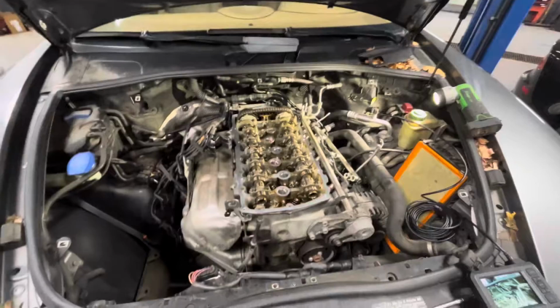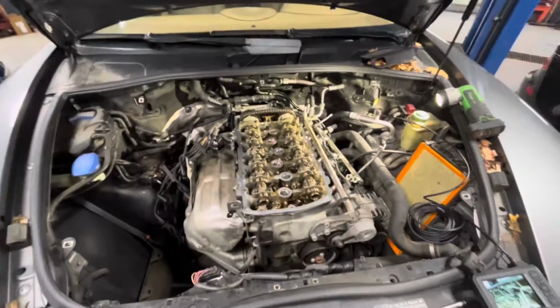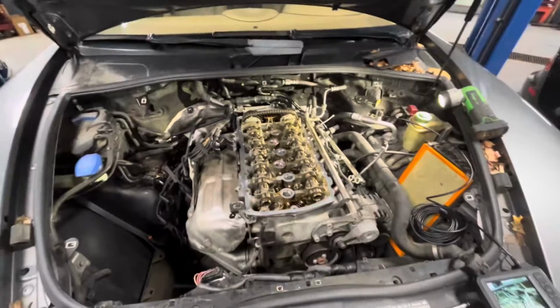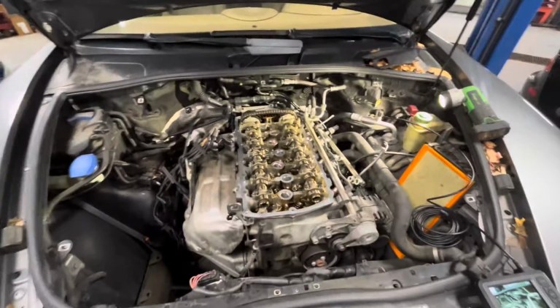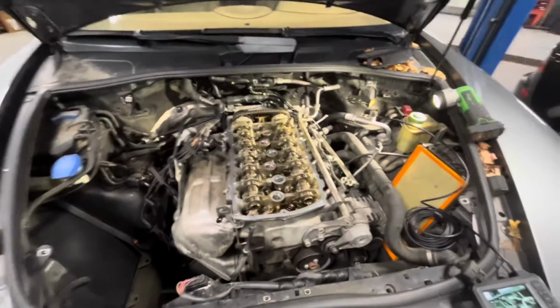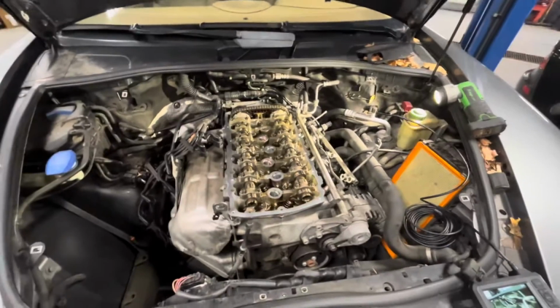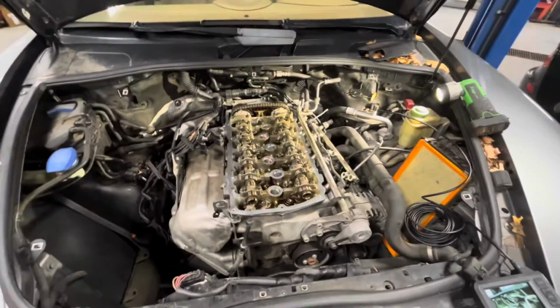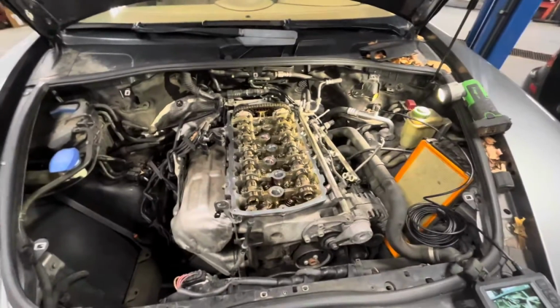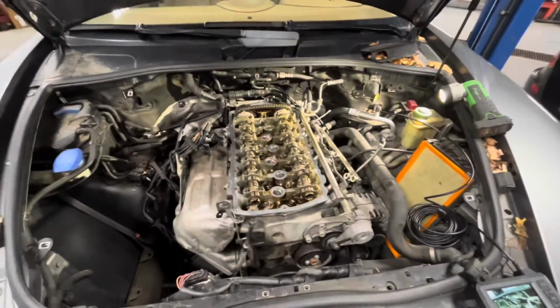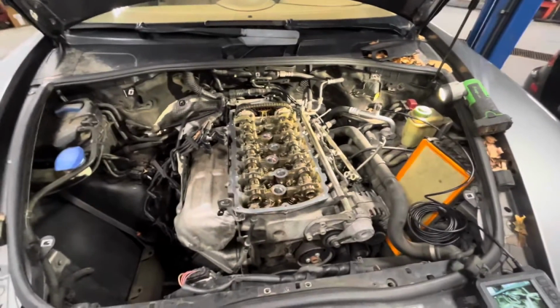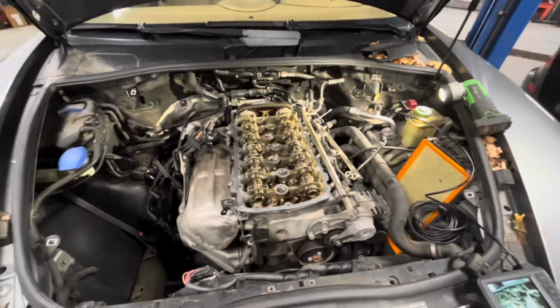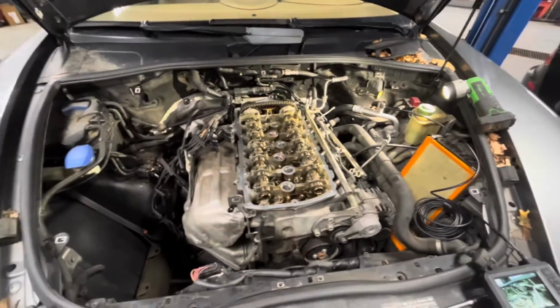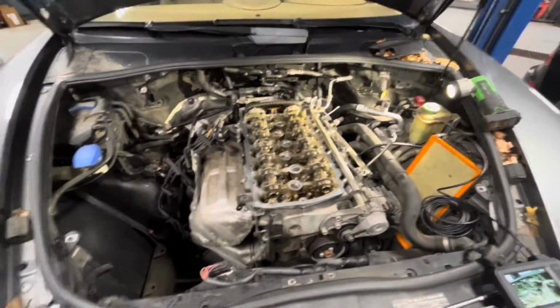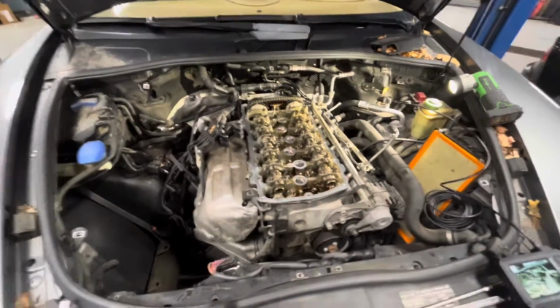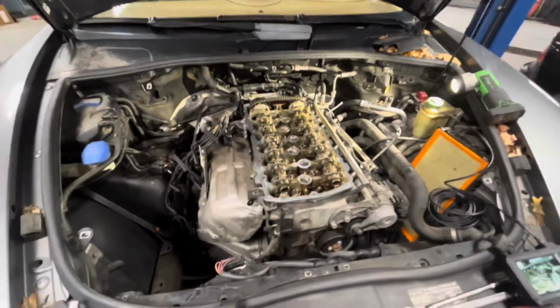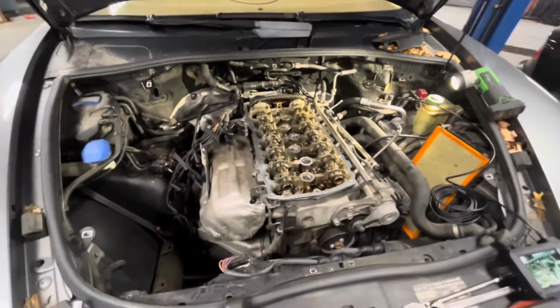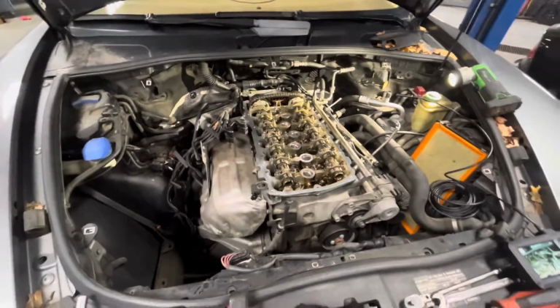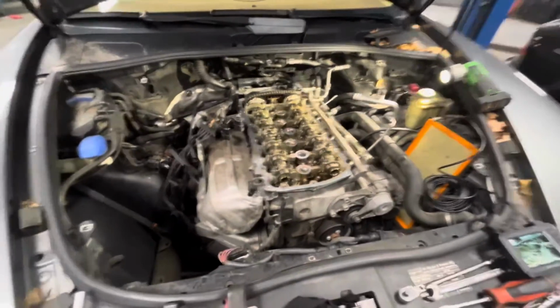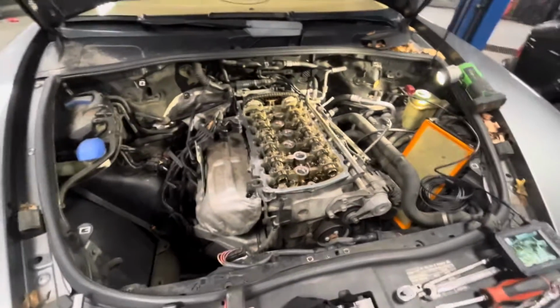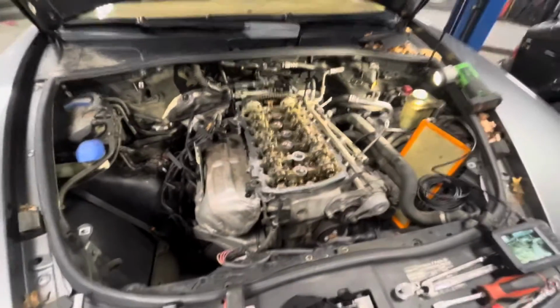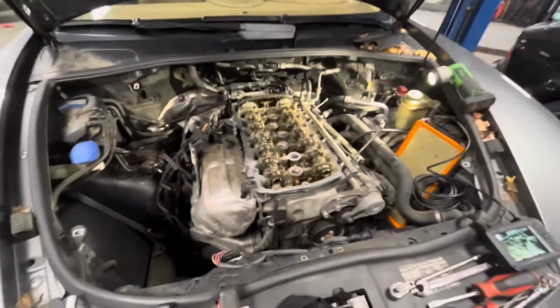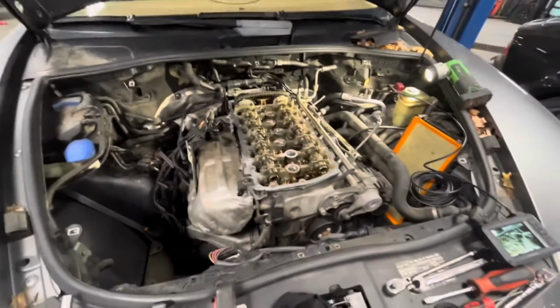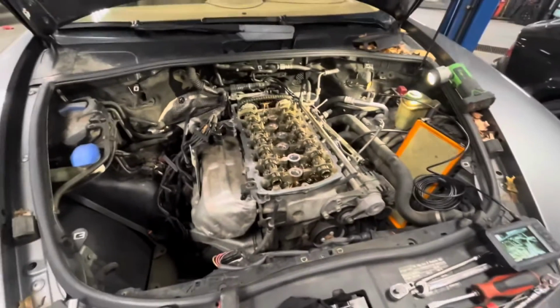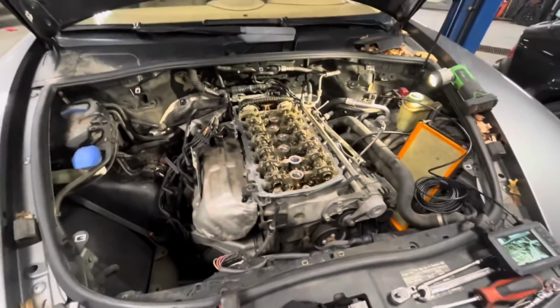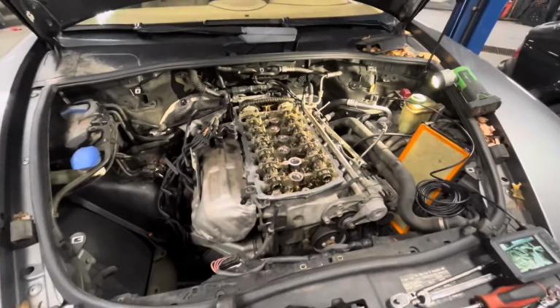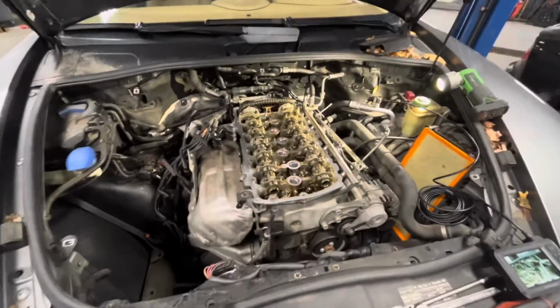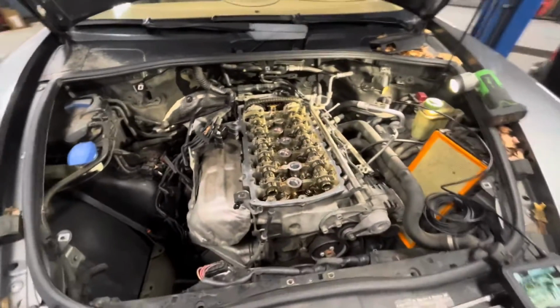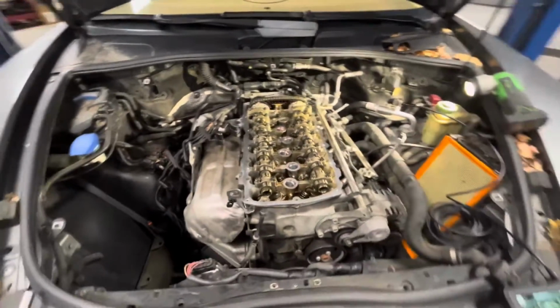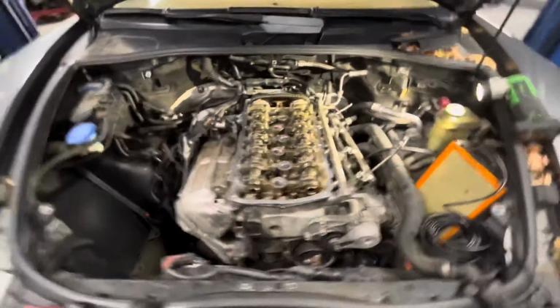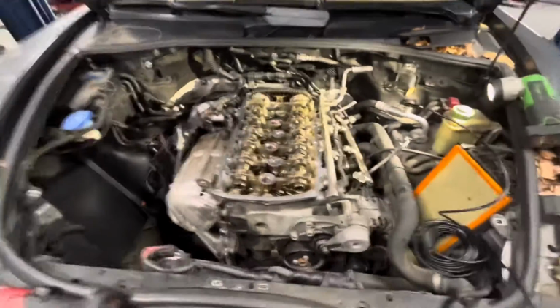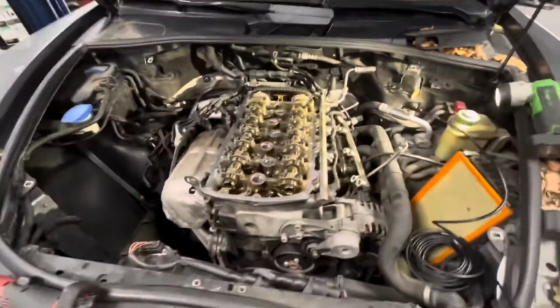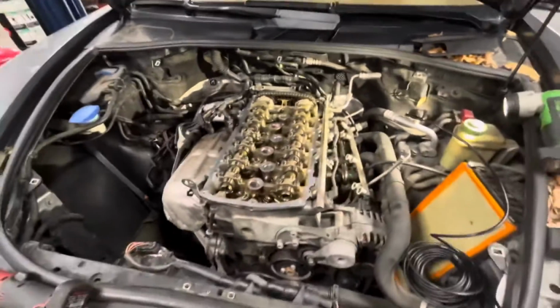Today I'm working on a 2010 Porsche Cayenne. This one came in and needs a valve cover gasket.